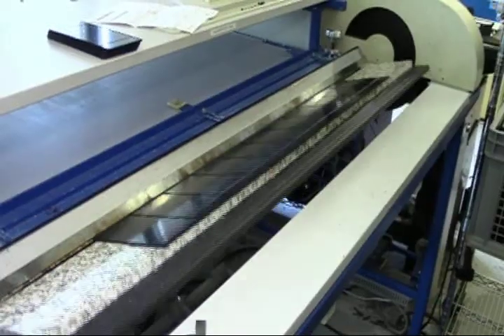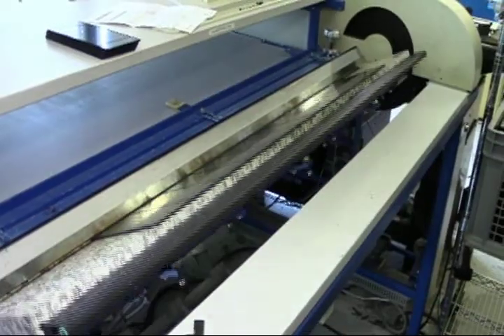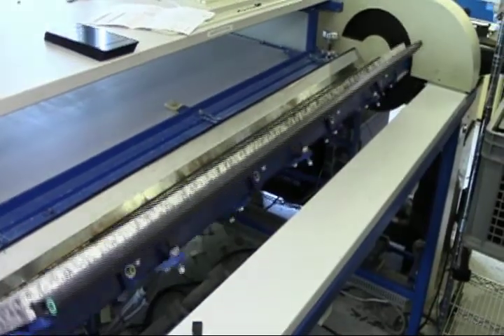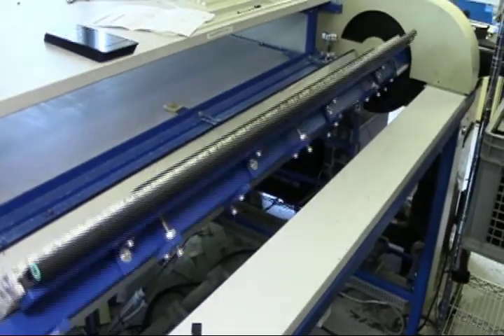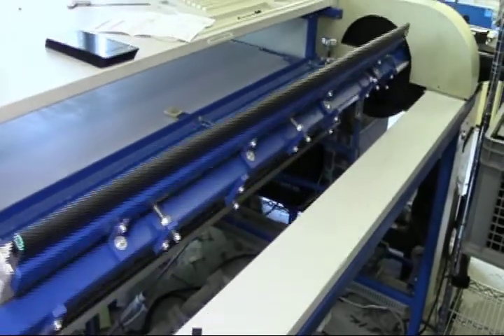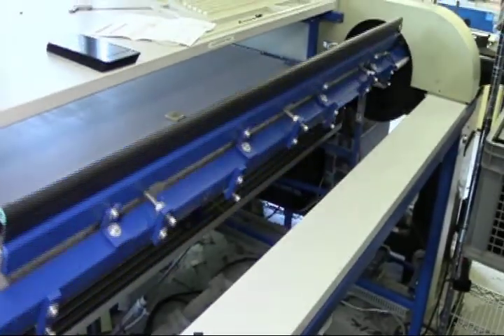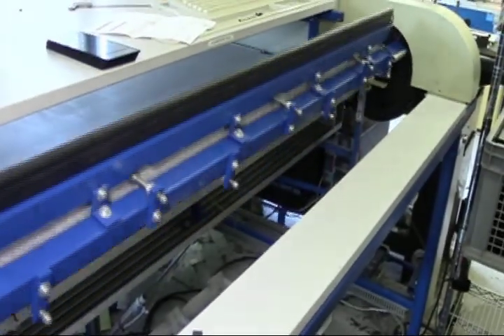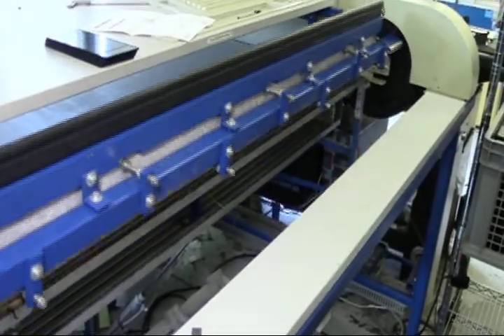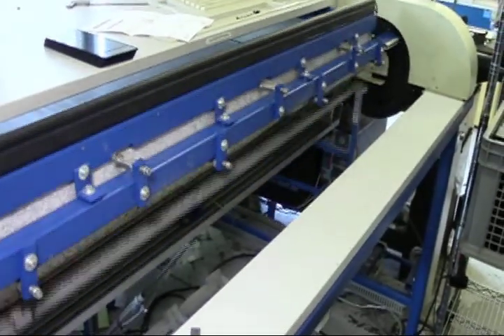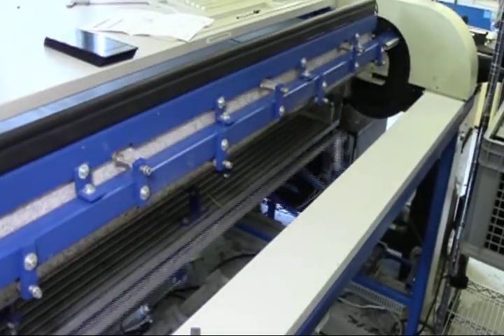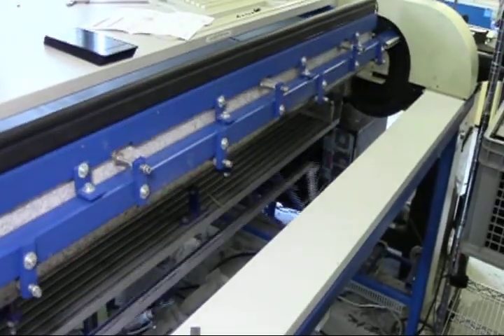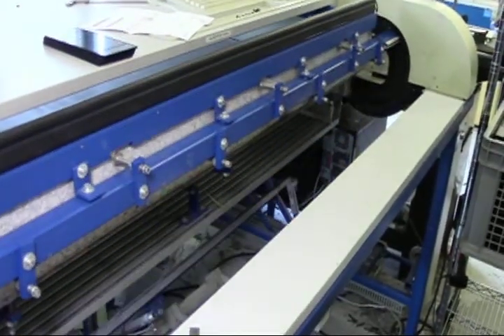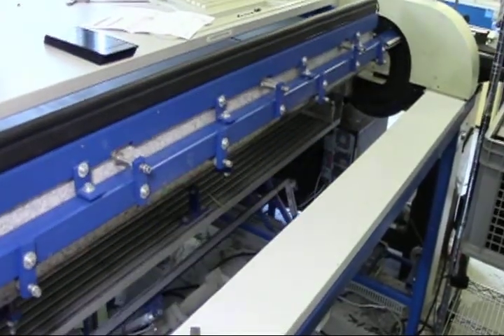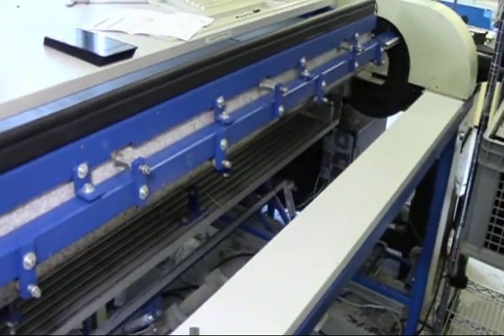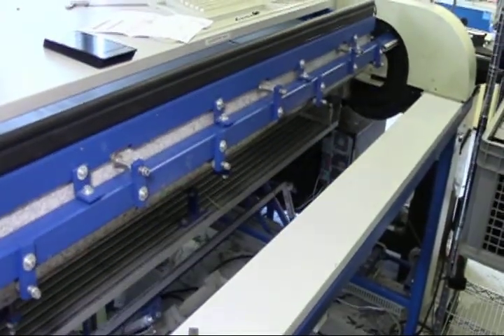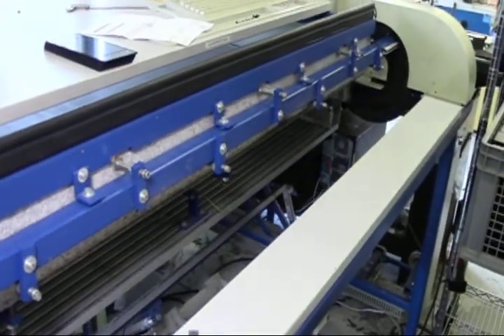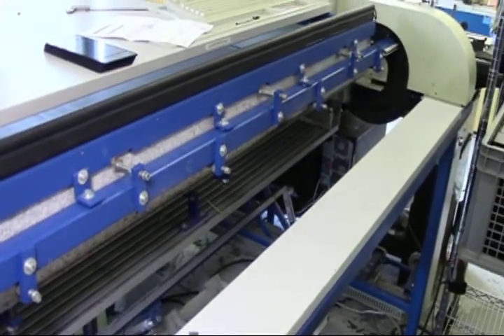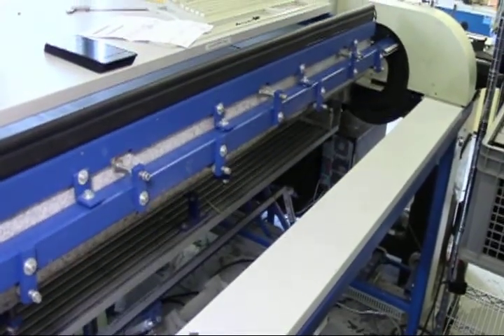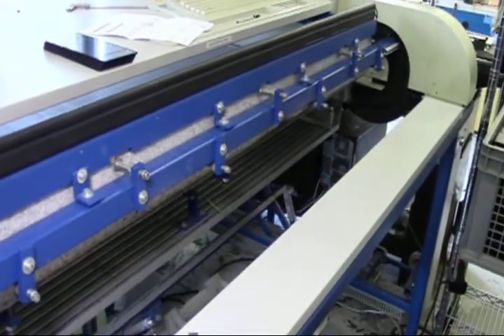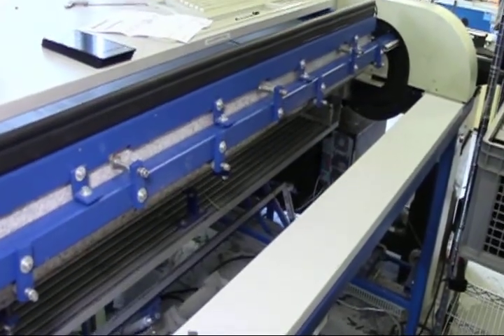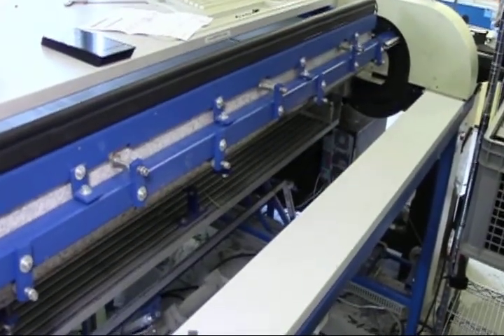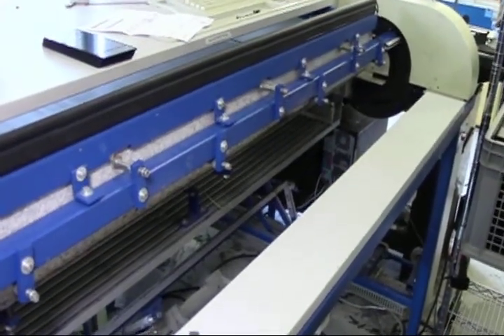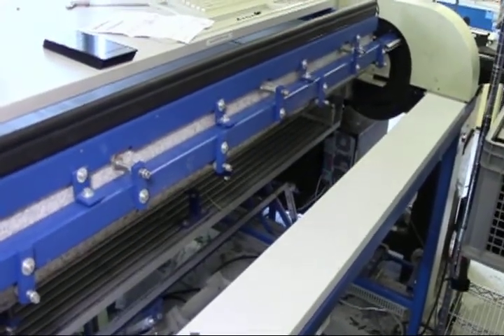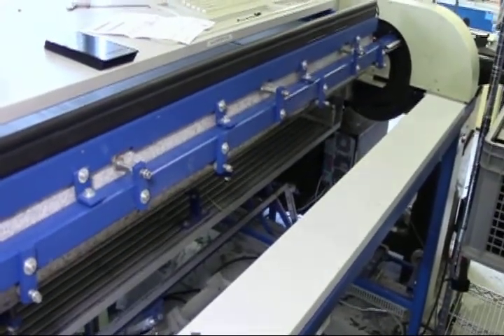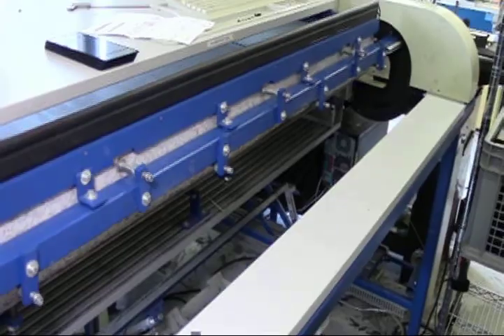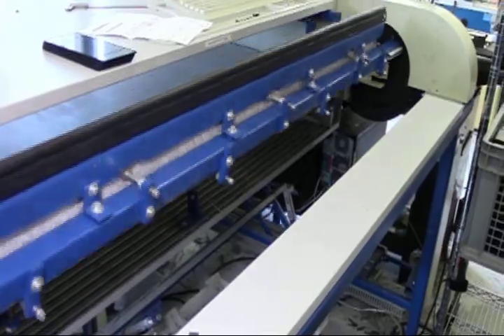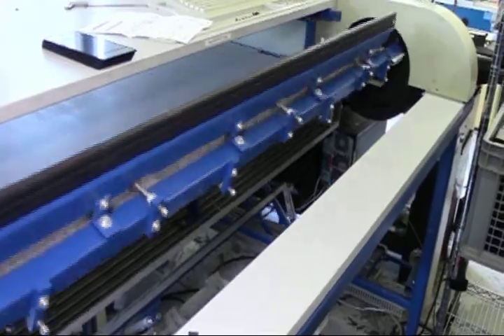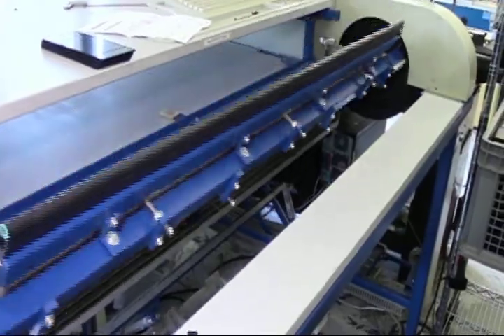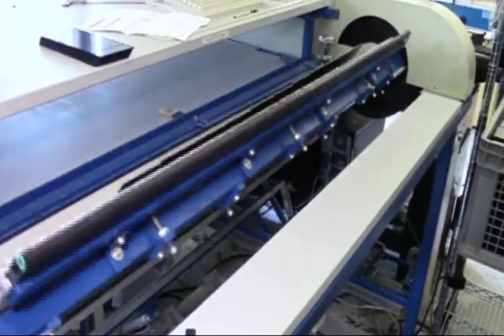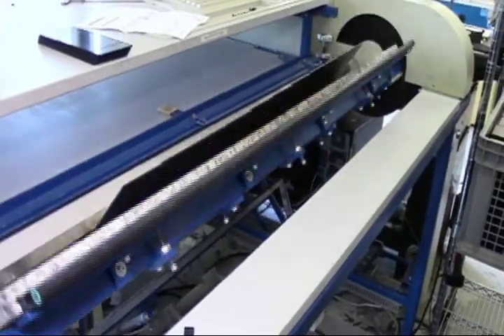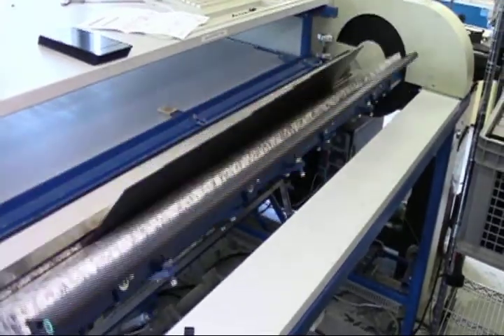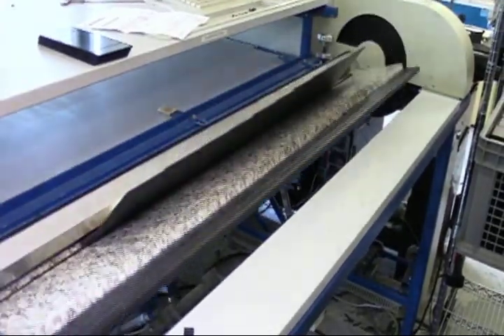Heating, clamping, bending and cooling are accomplished in one folding cycle with unprecedented accuracy and repeatability.